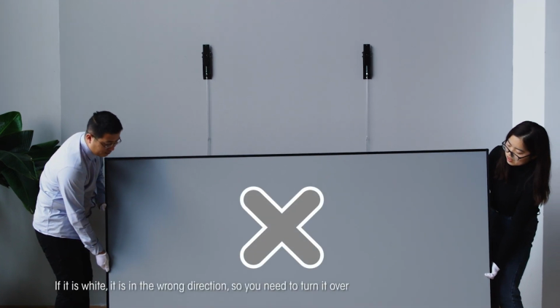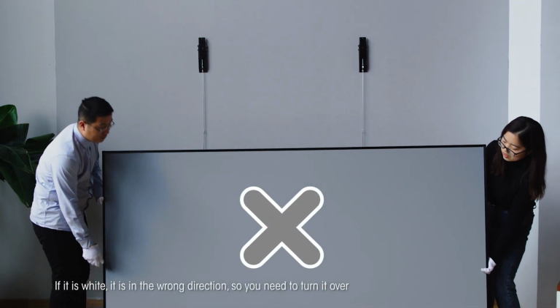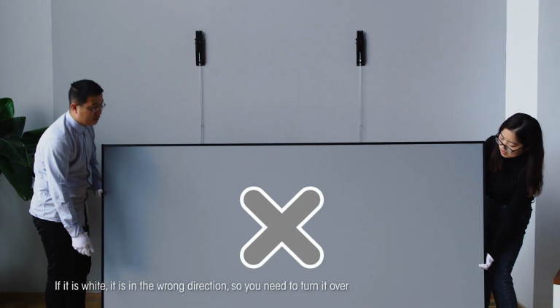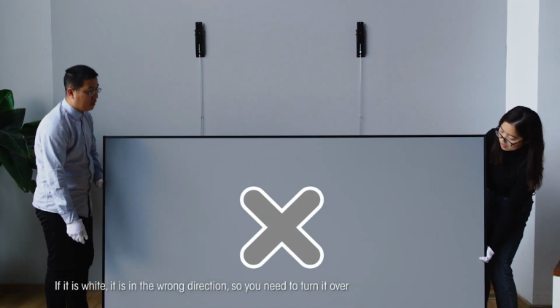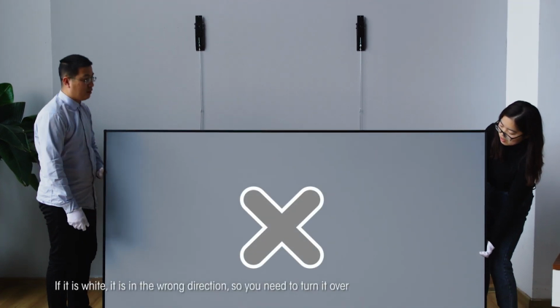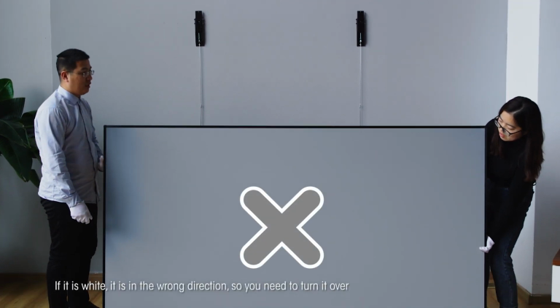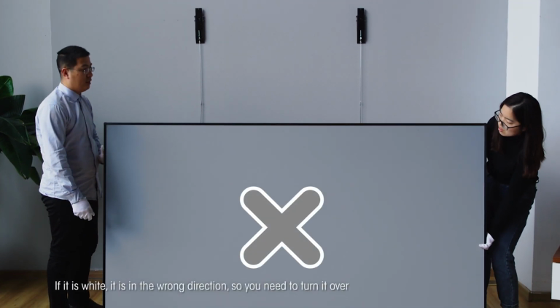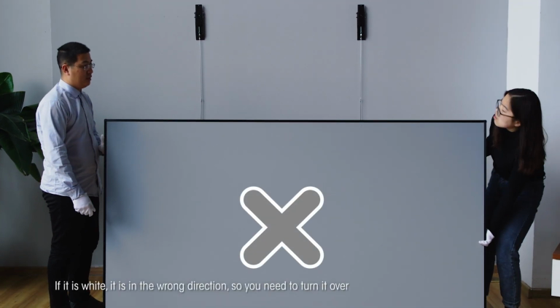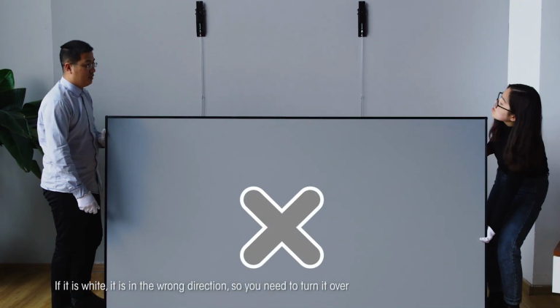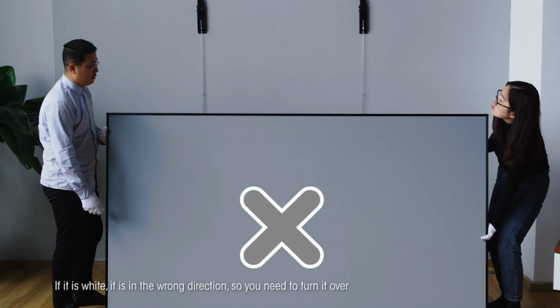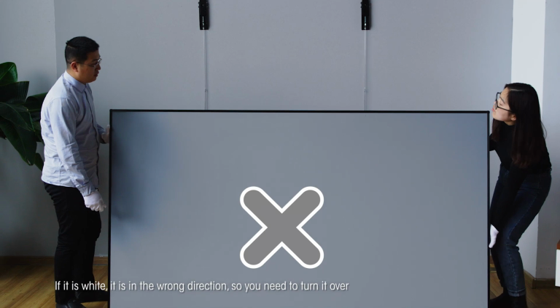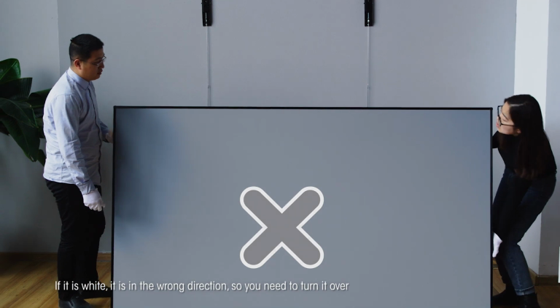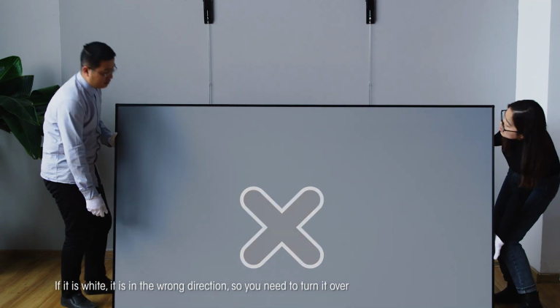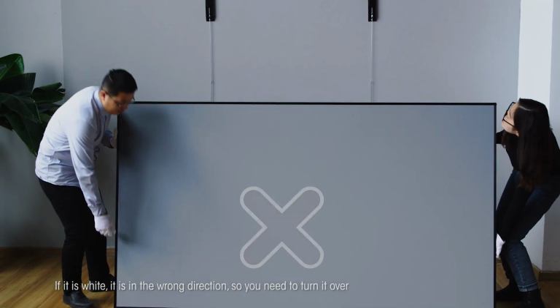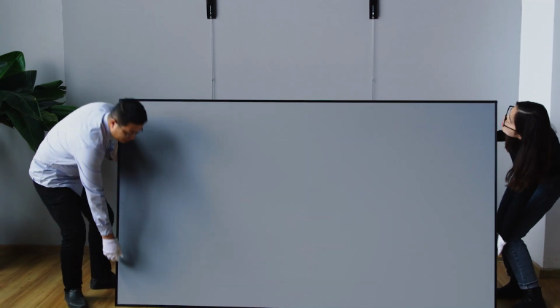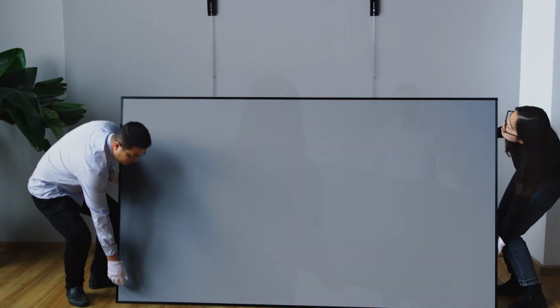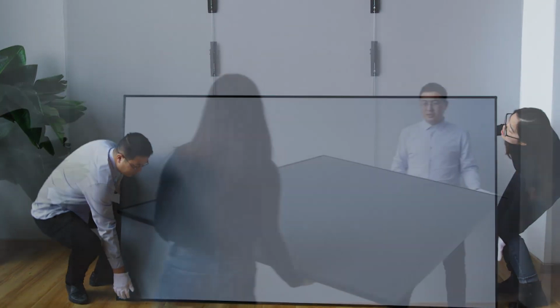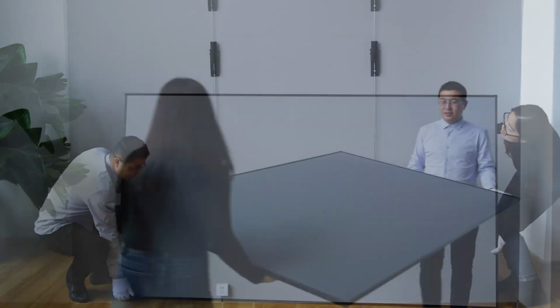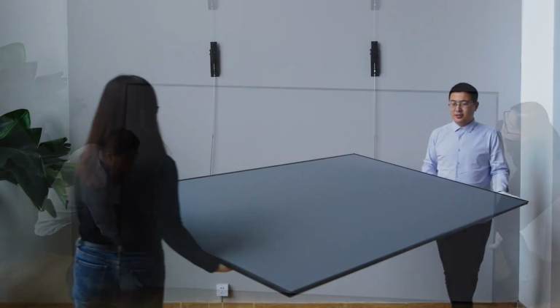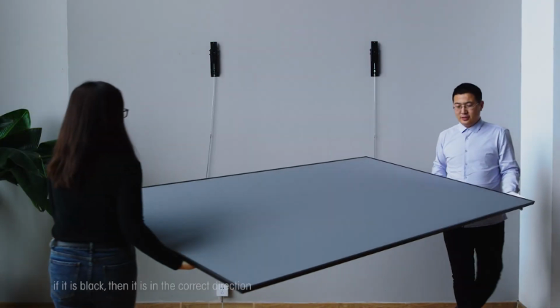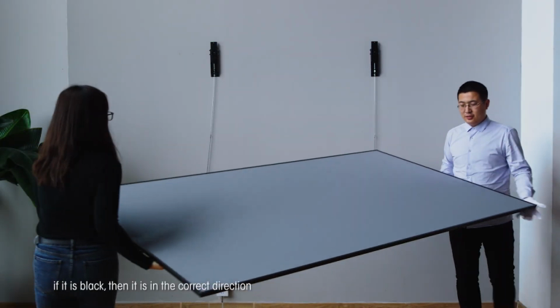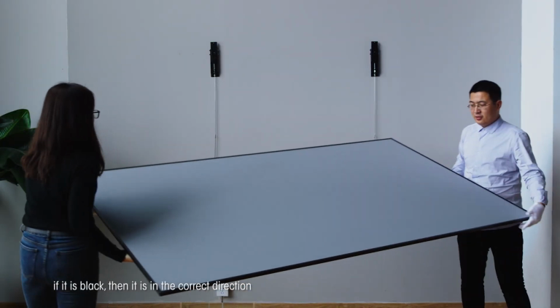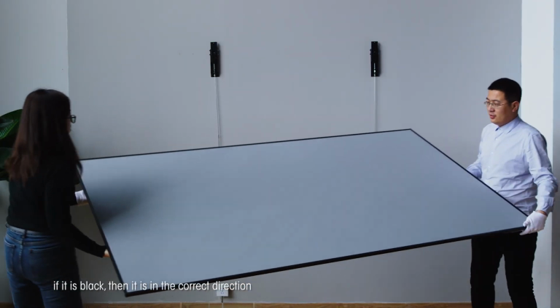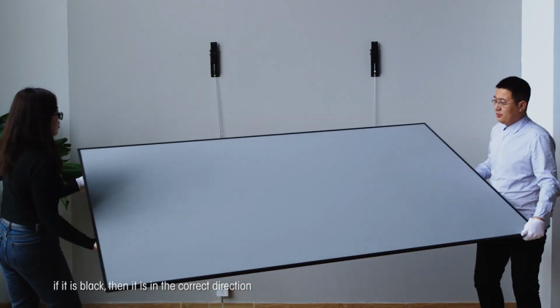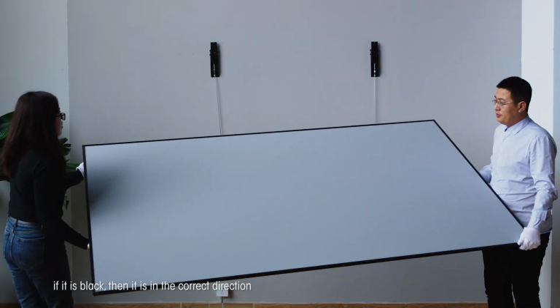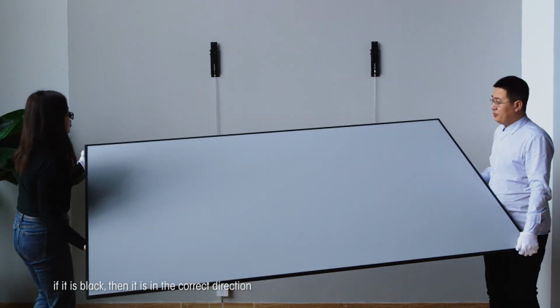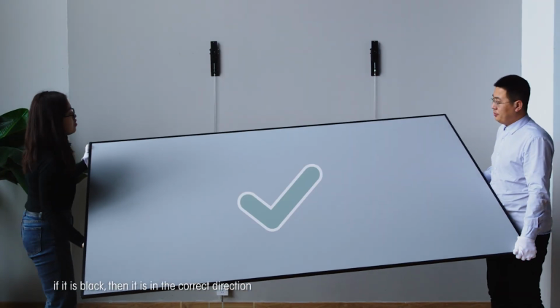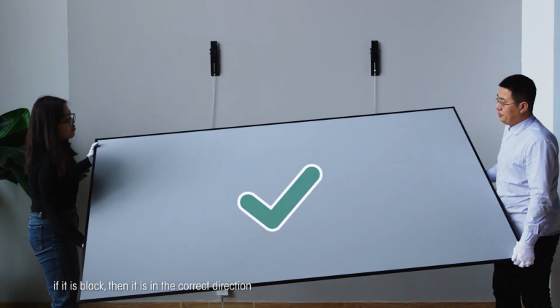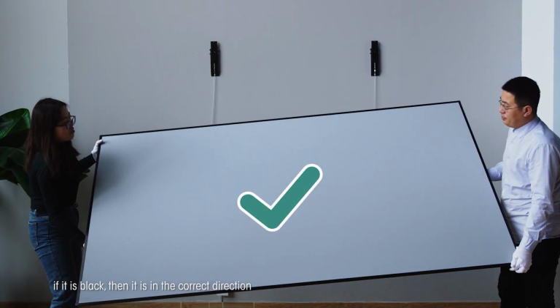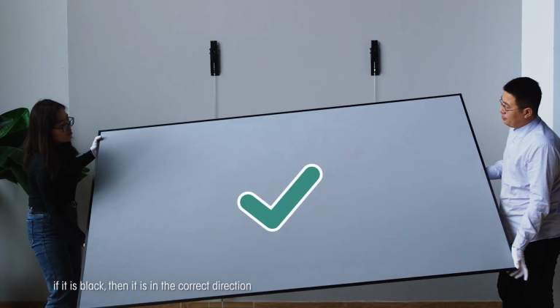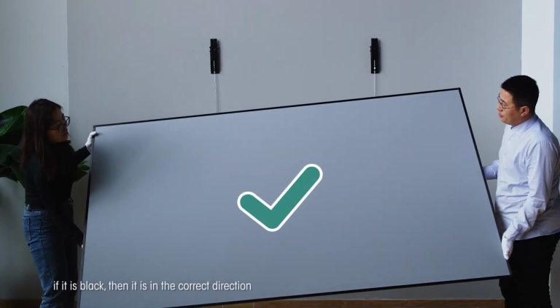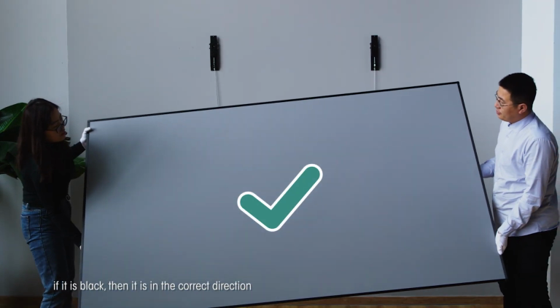If it is white when you look down, it is in the wrong direction and you need to turn it over. If it is black, then it is in the correct direction.